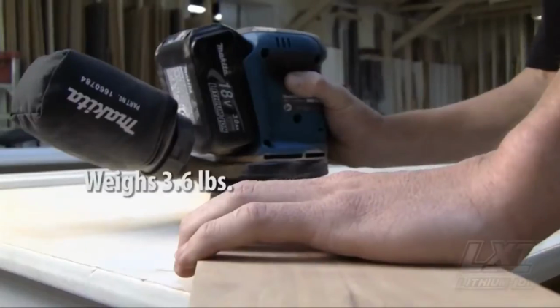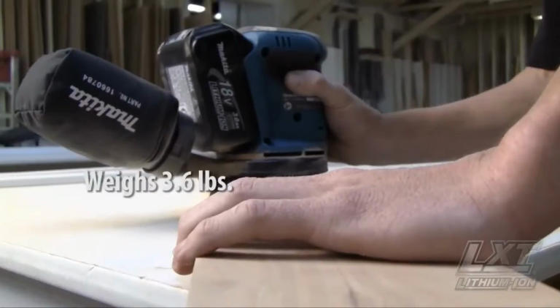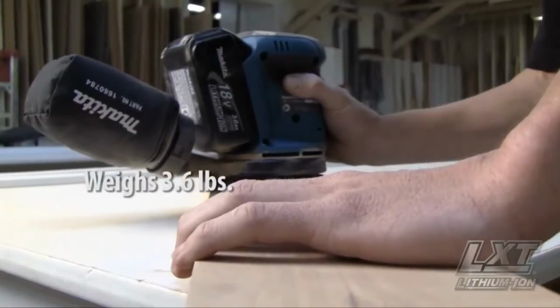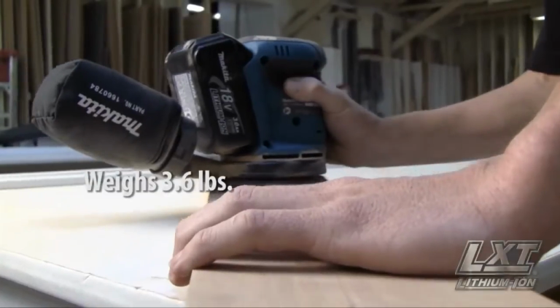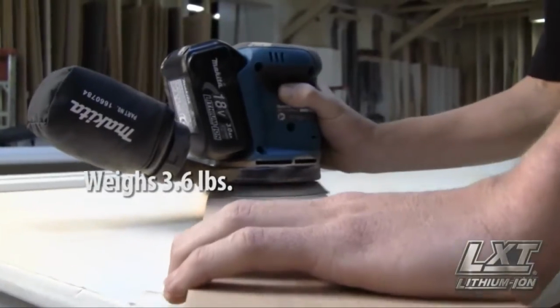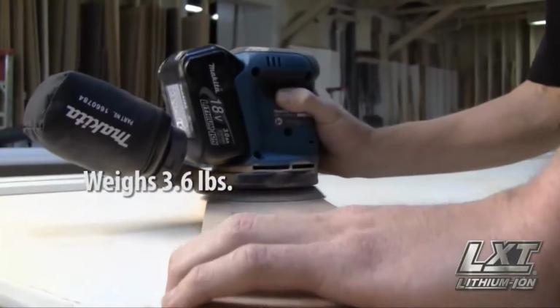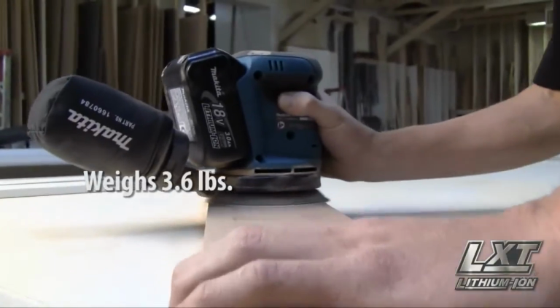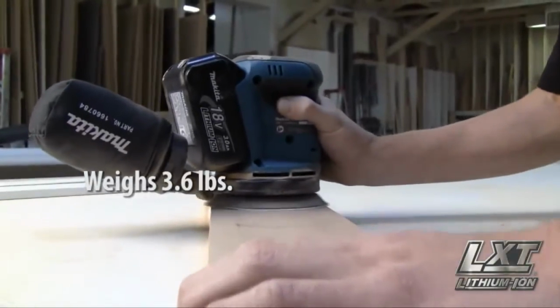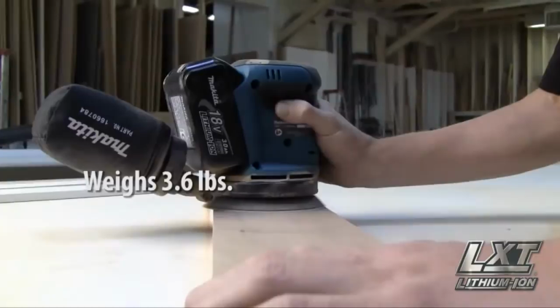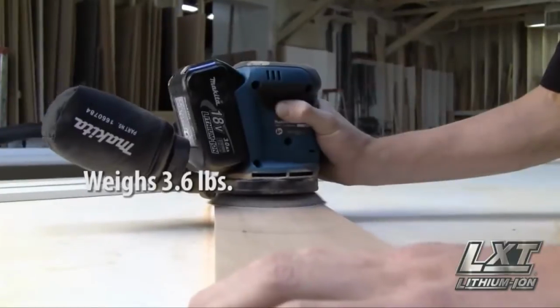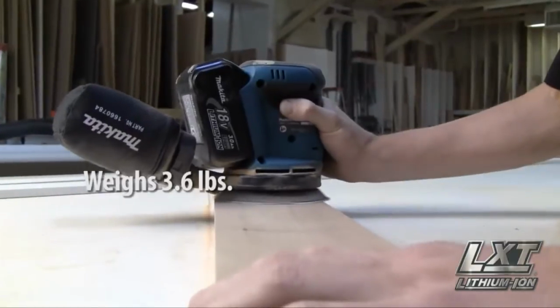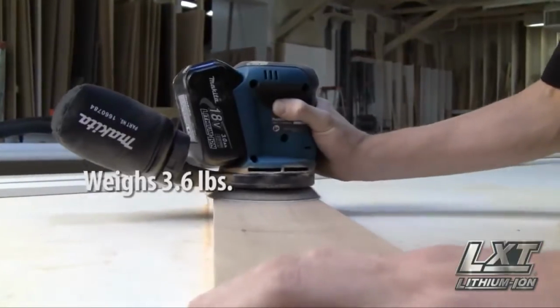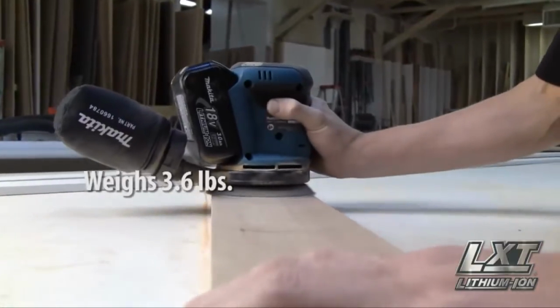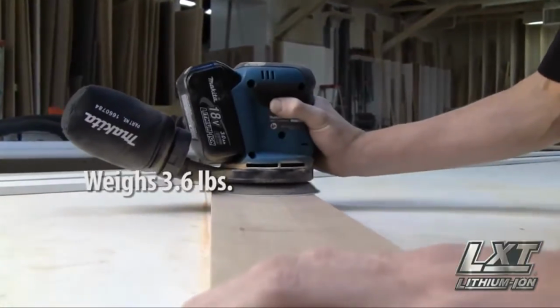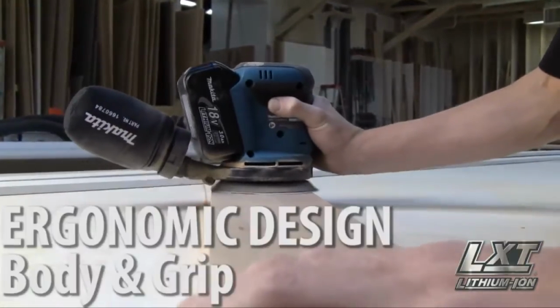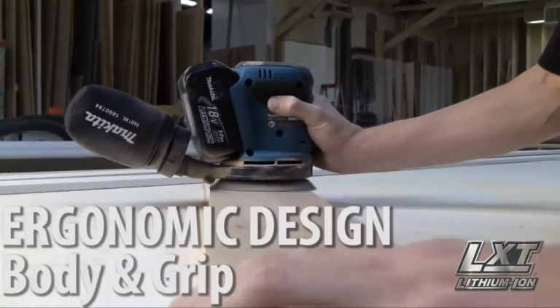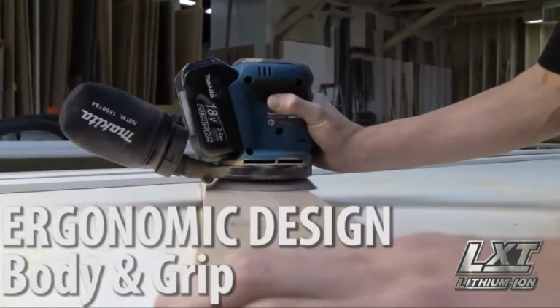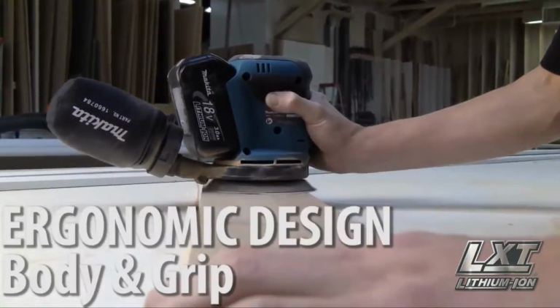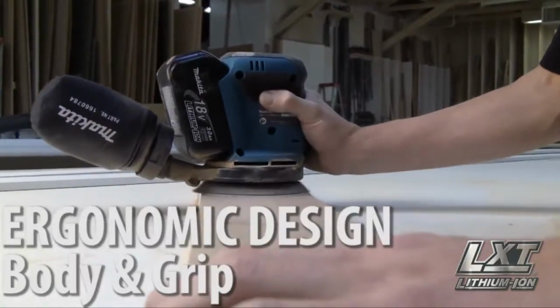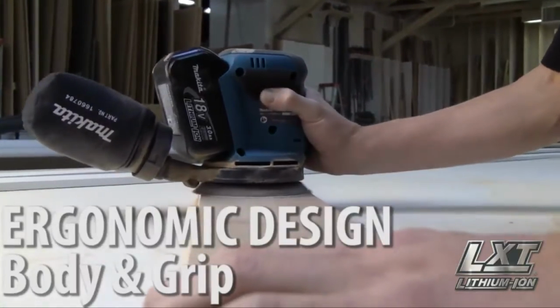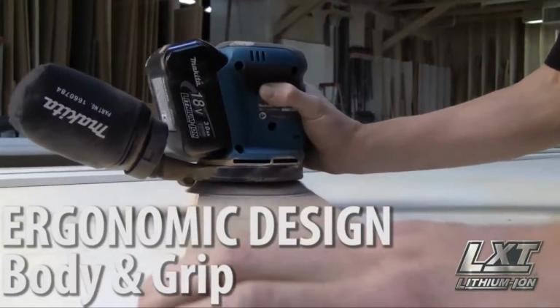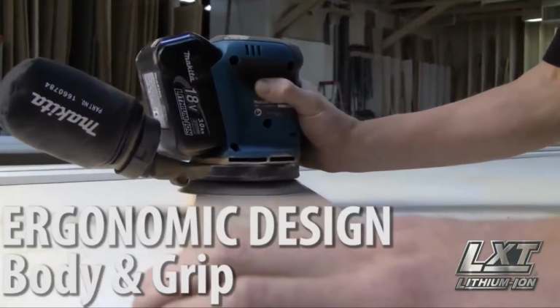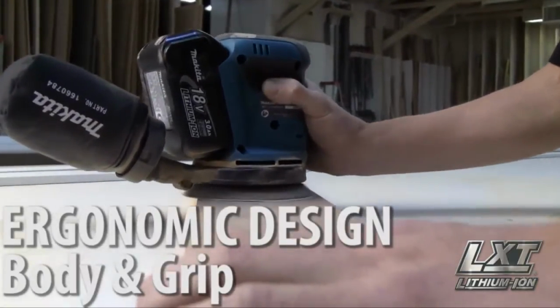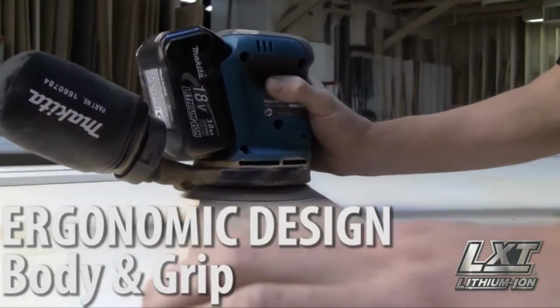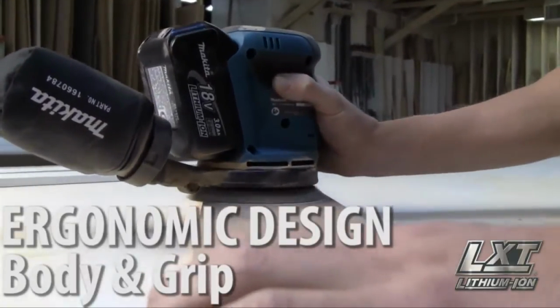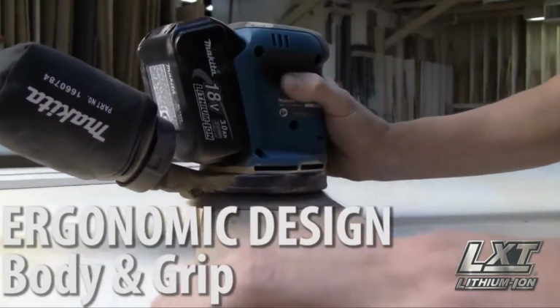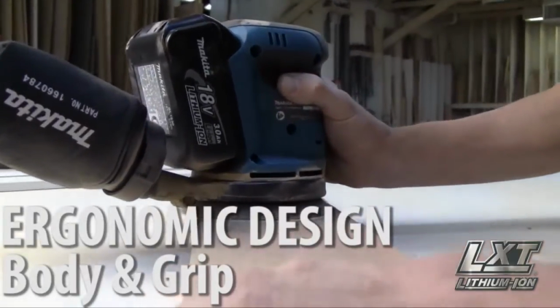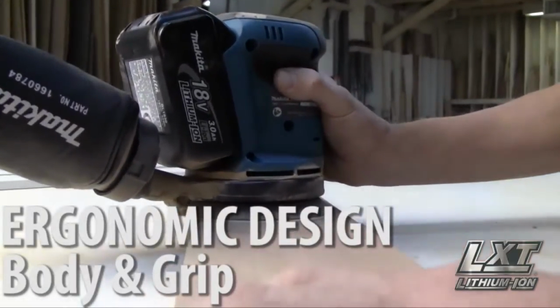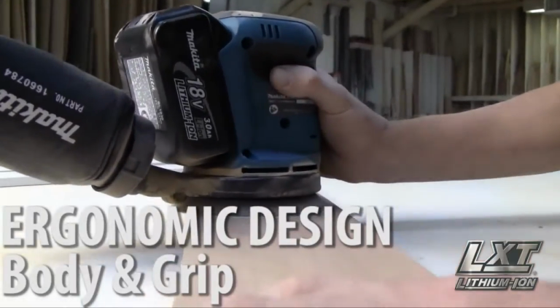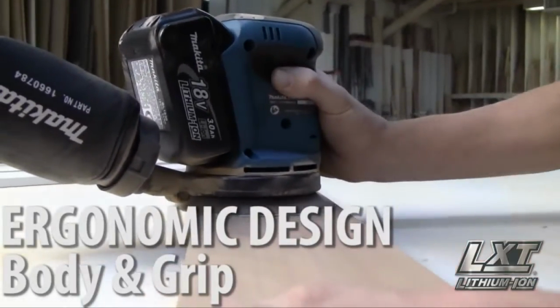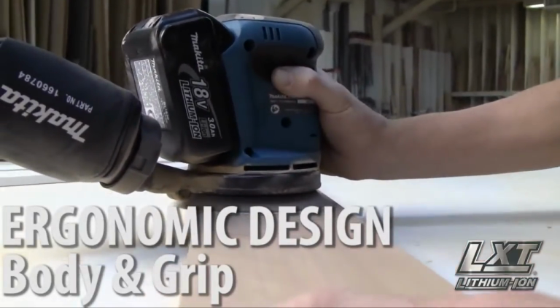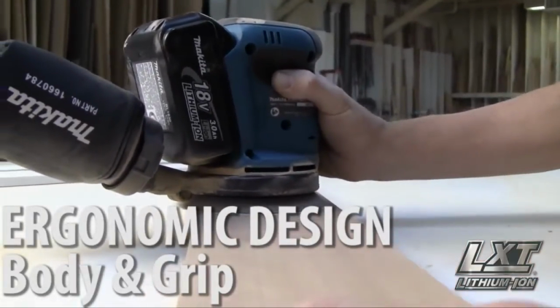Weighing just under 4 pounds, it has an ergonomically designed body and grip.